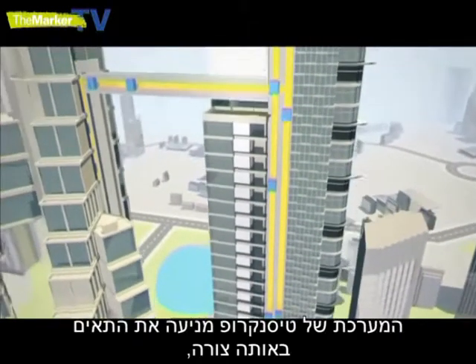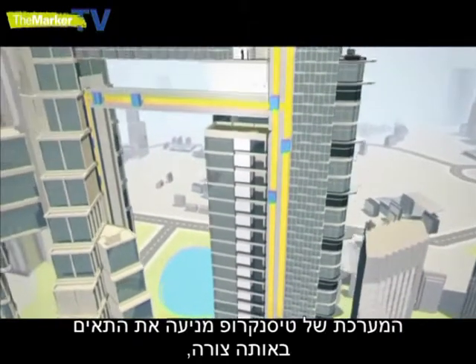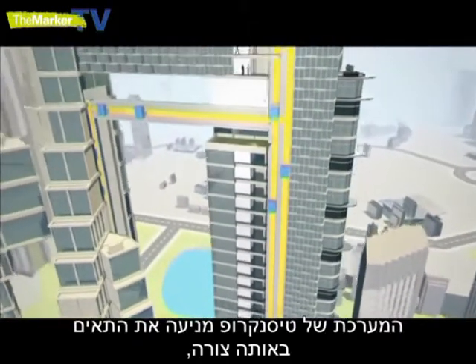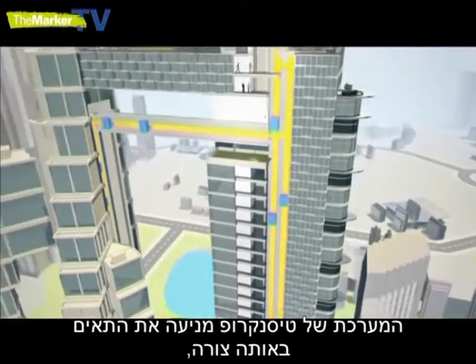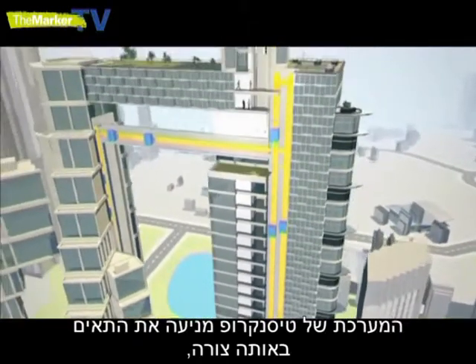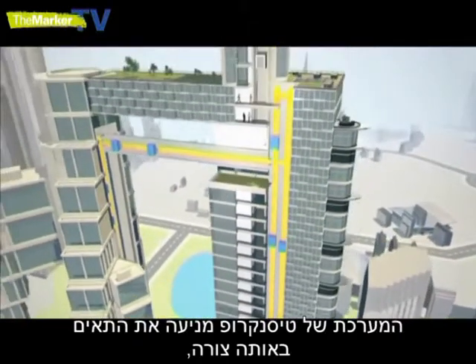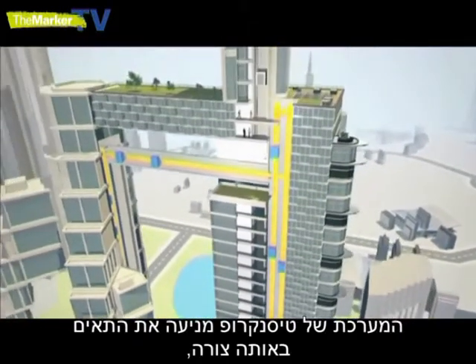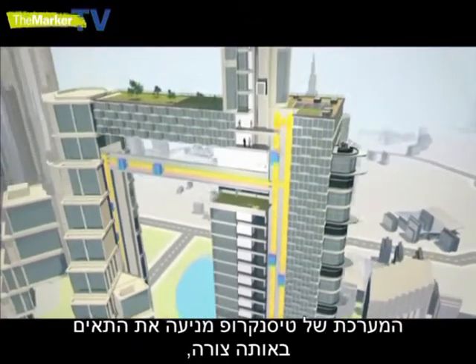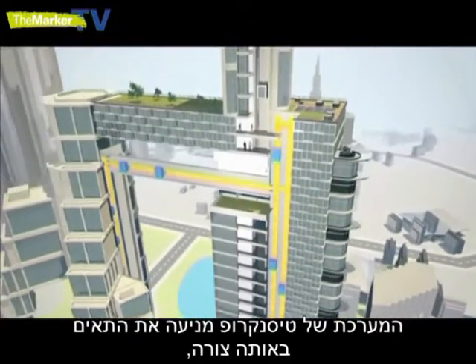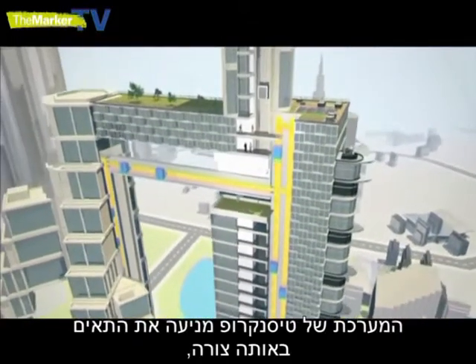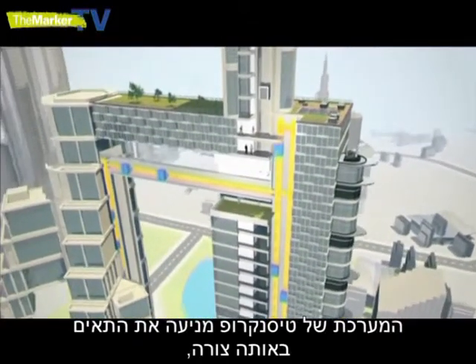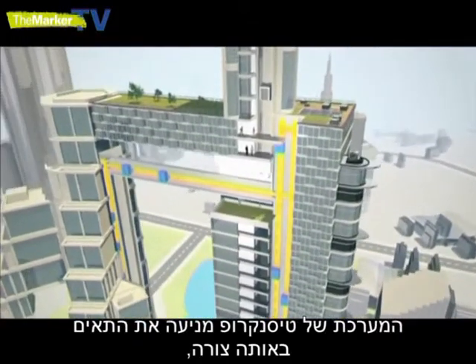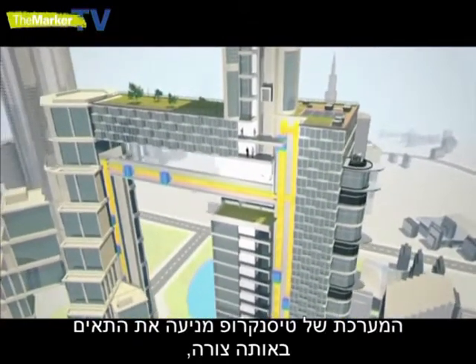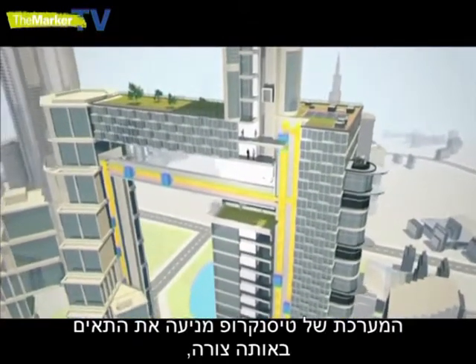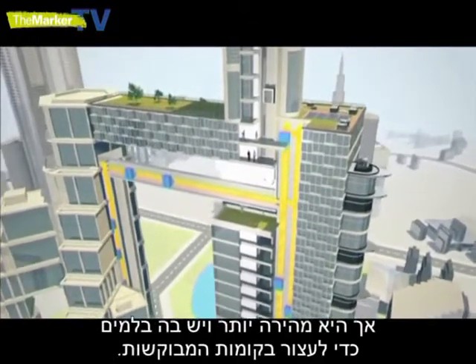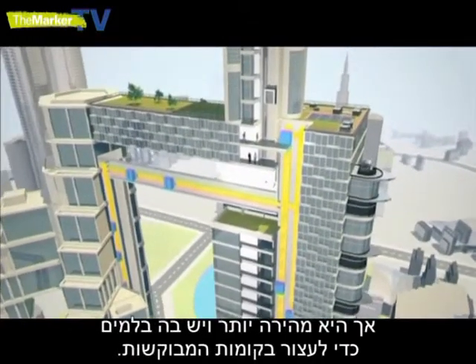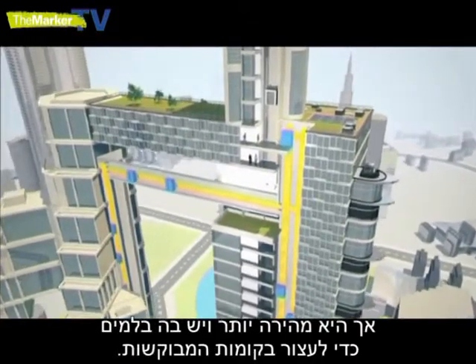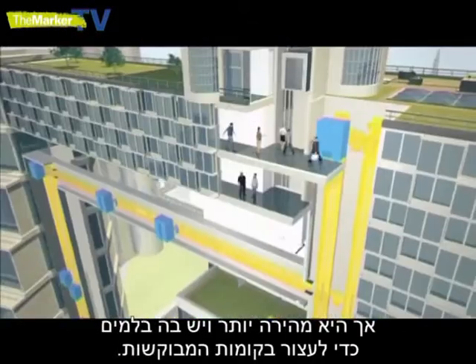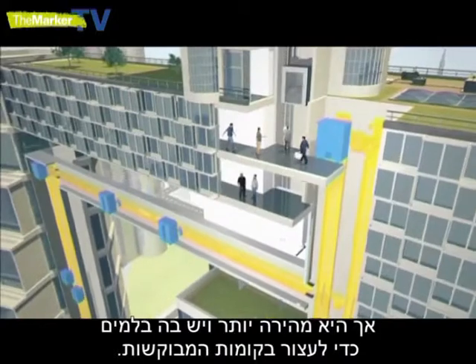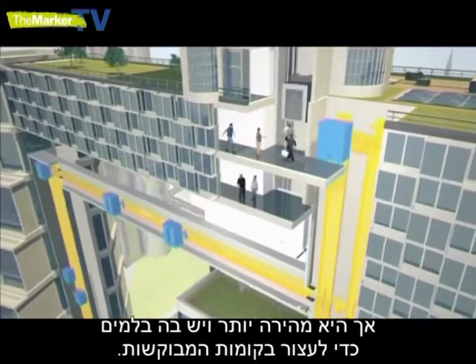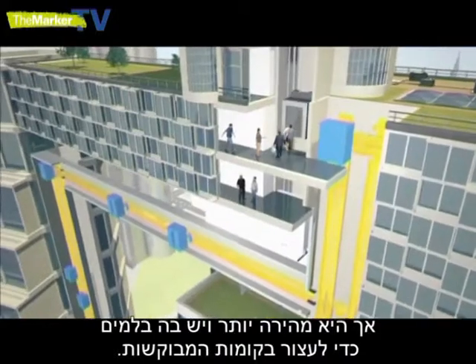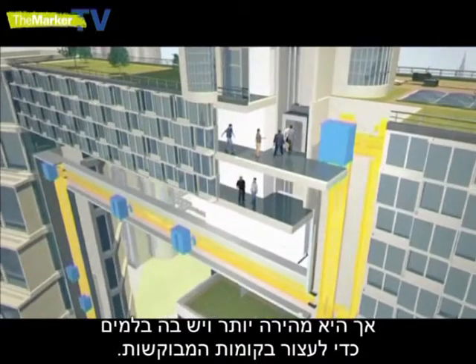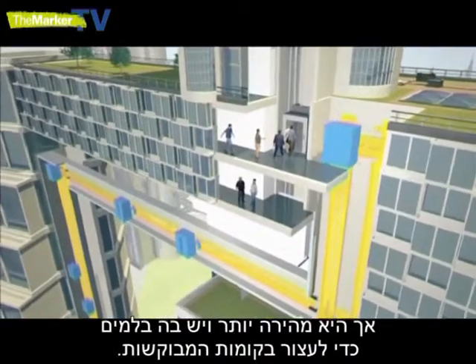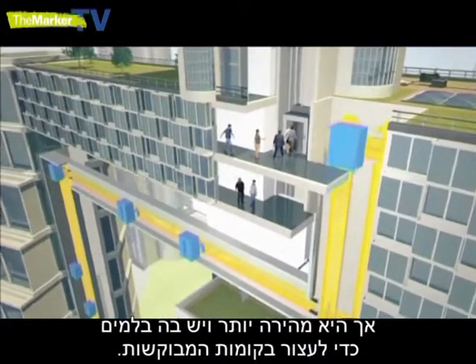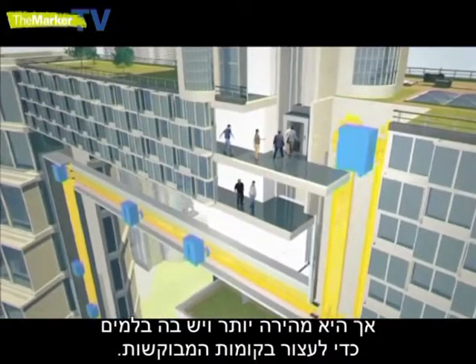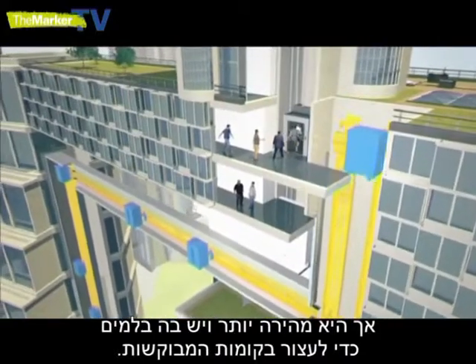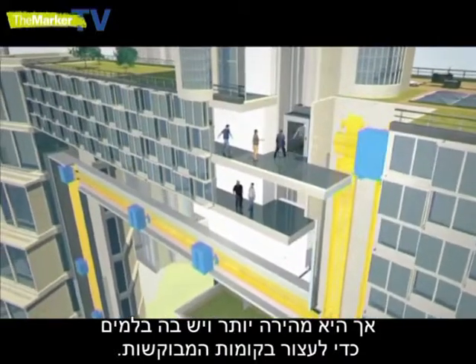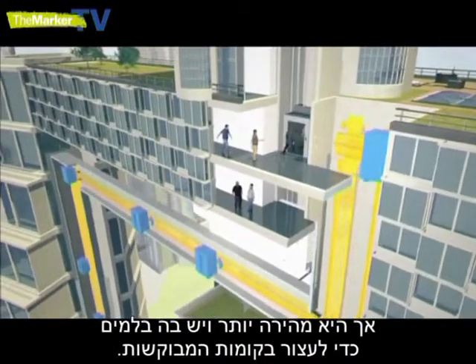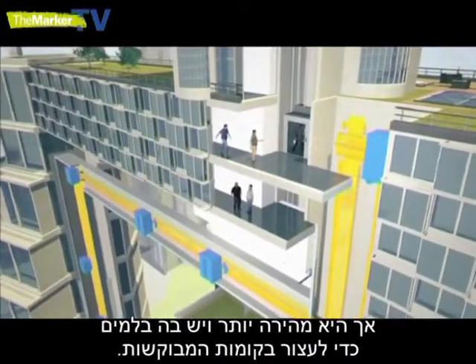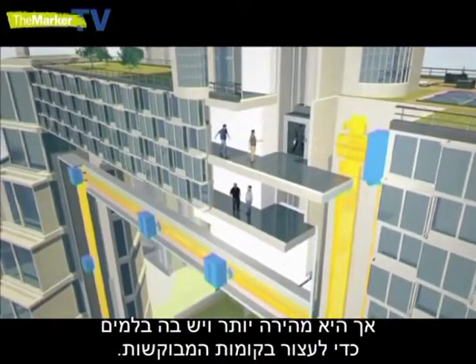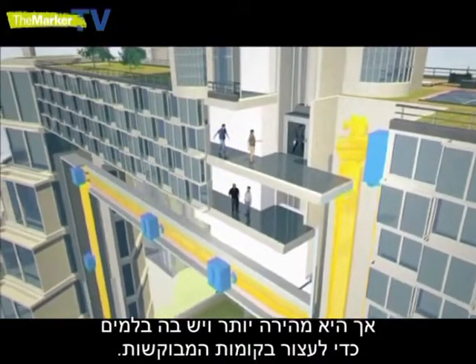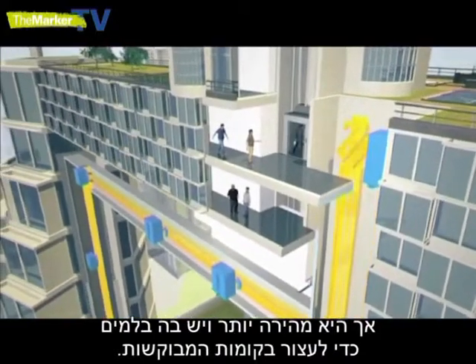Thyssenkrupp's system circulates cabins in a similar way but is faster and has brakes allowing it to stop at required floors.